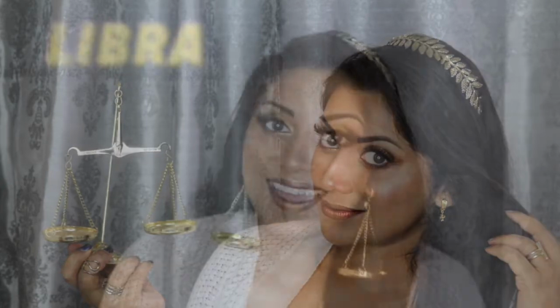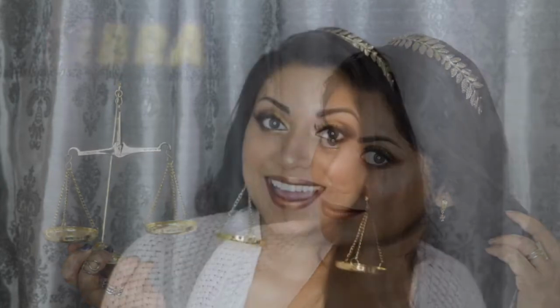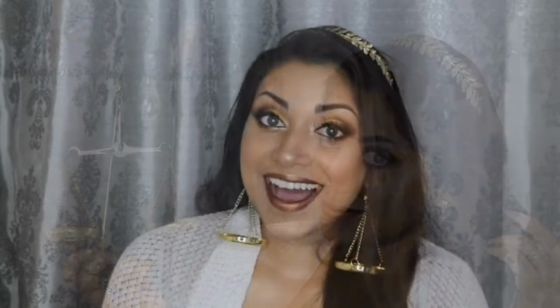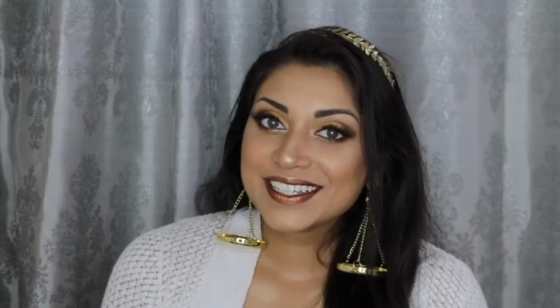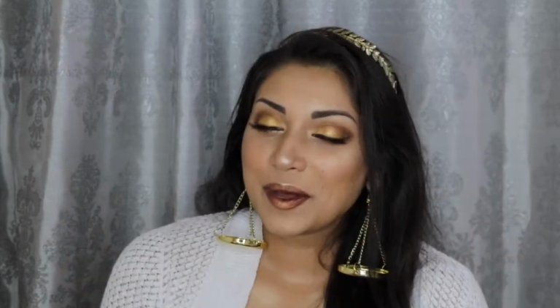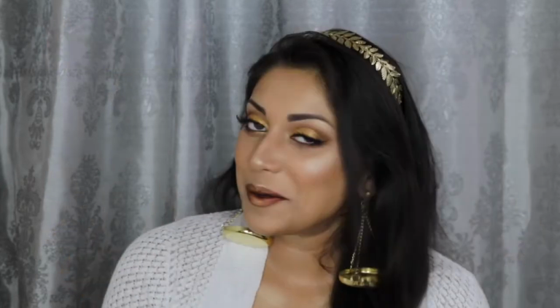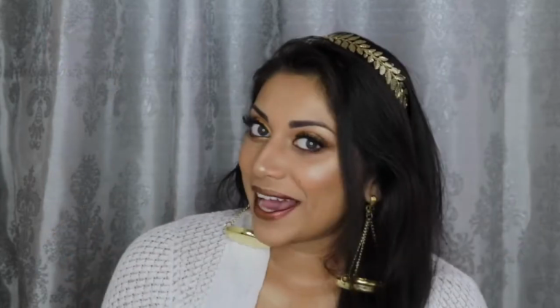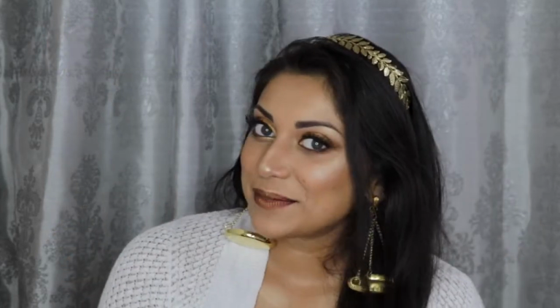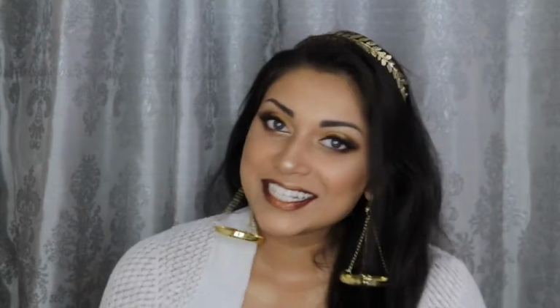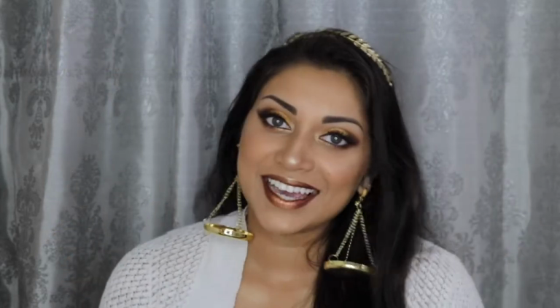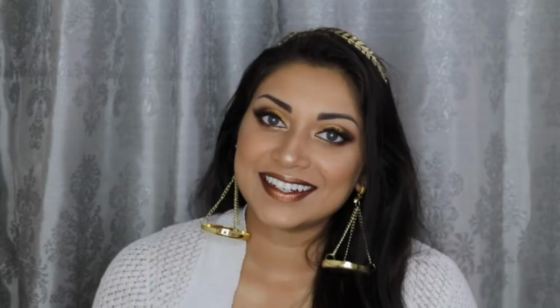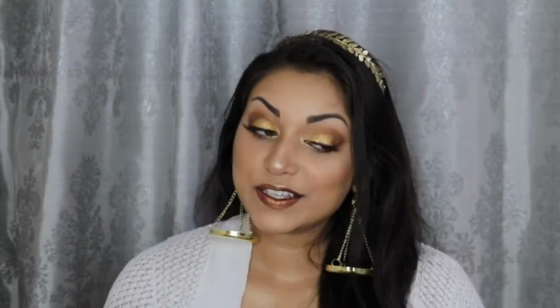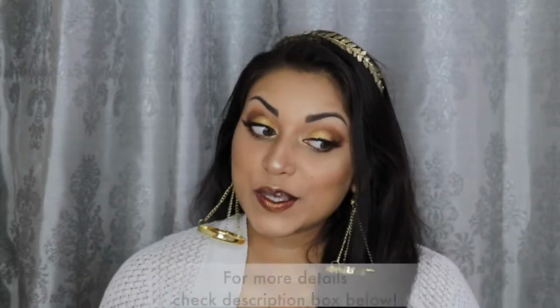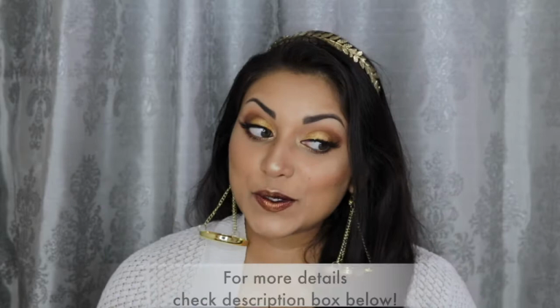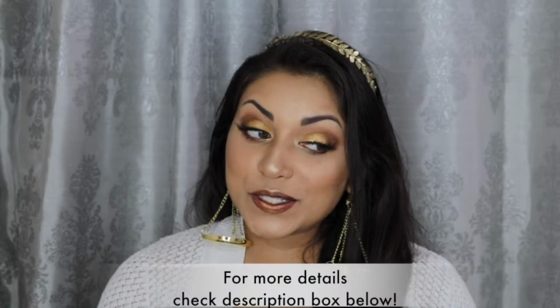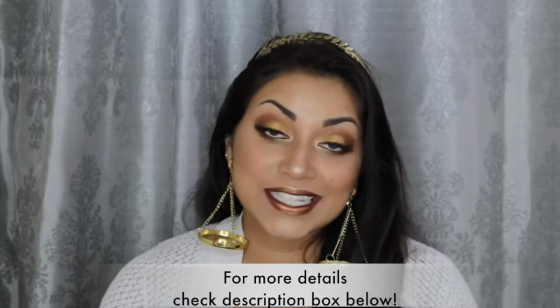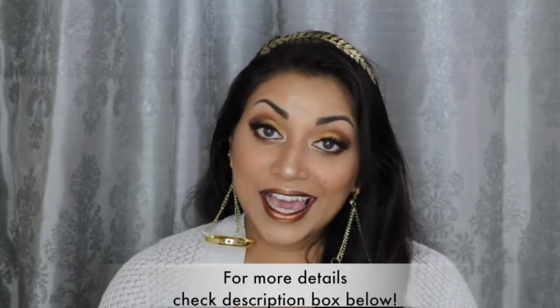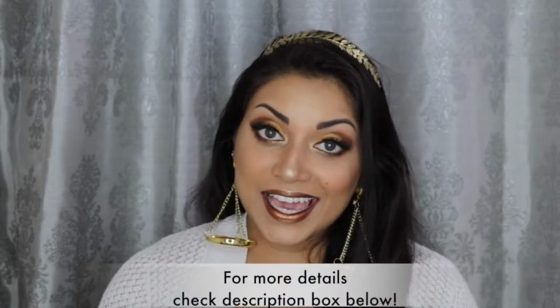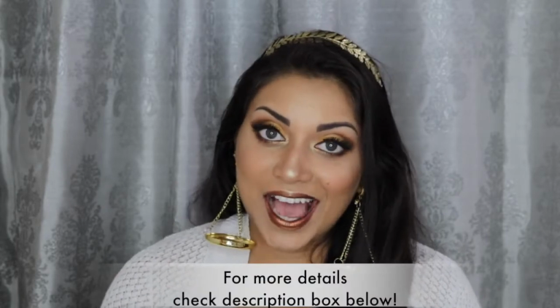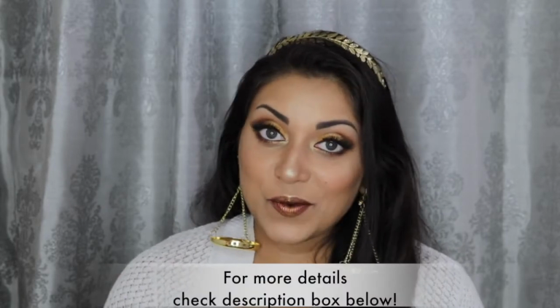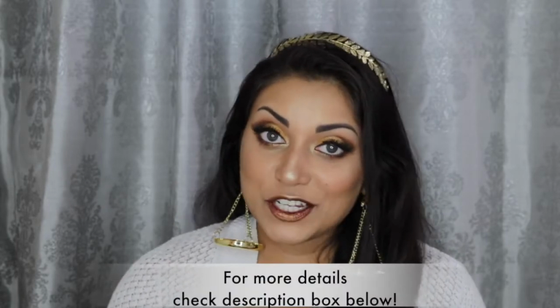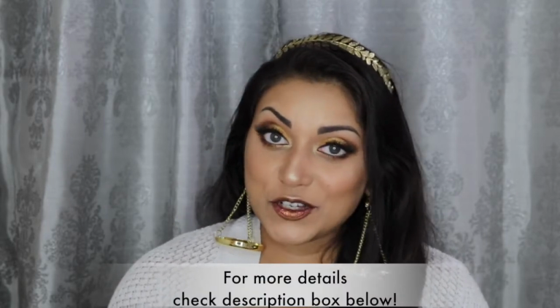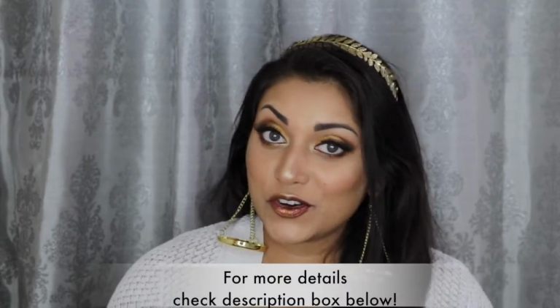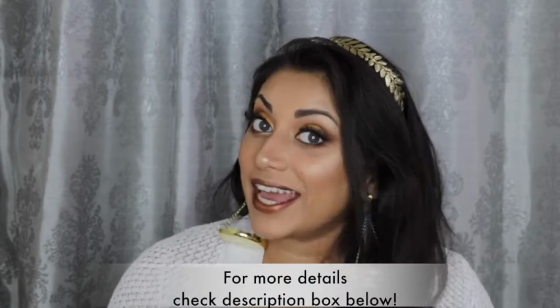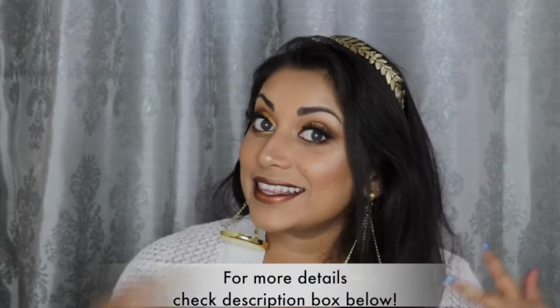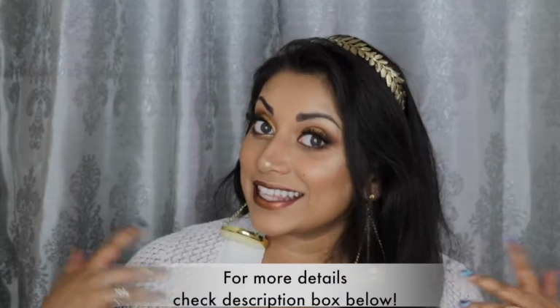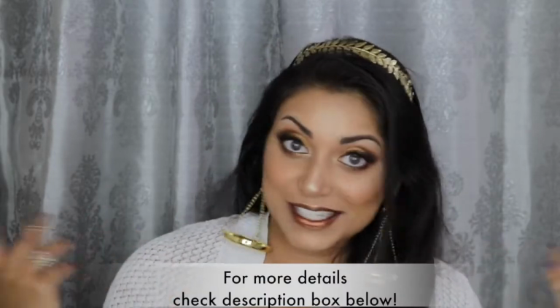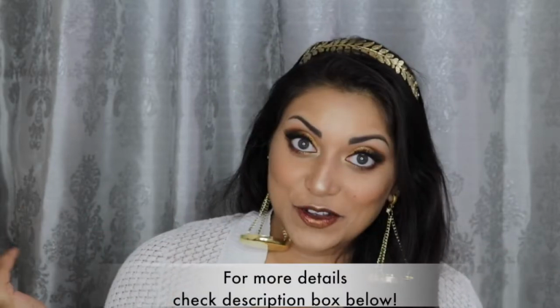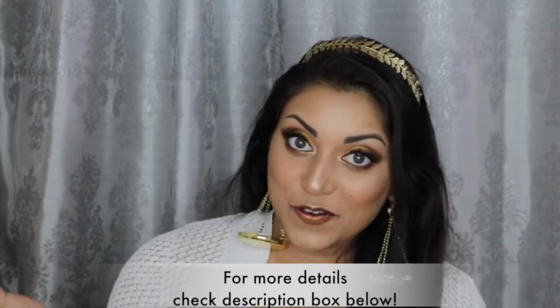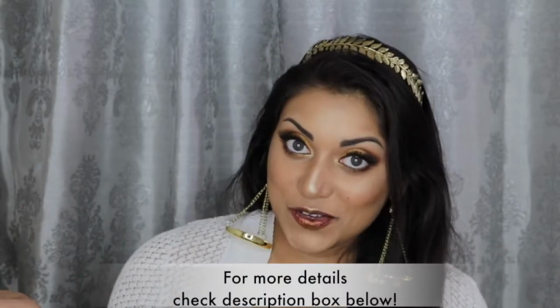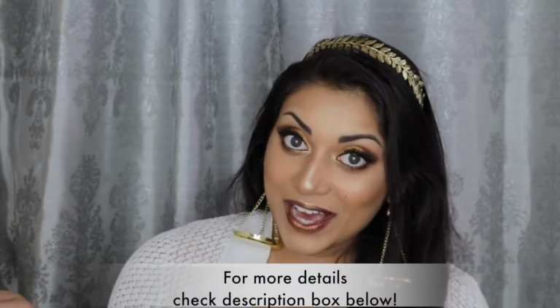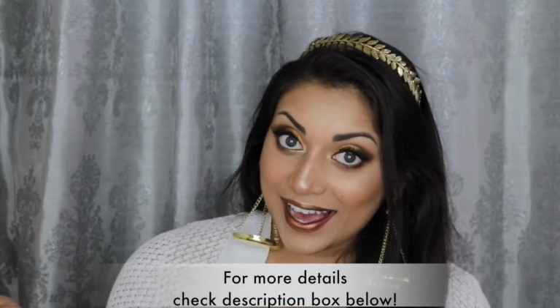Hey guys! Welcome back to my channel! So today I wanted to create this look for you guys!